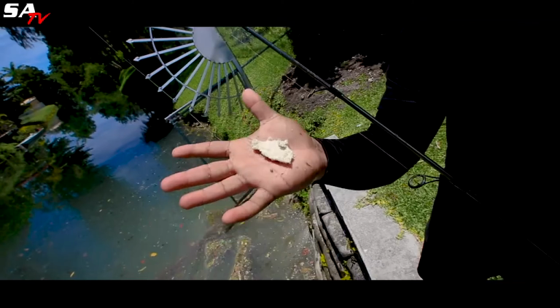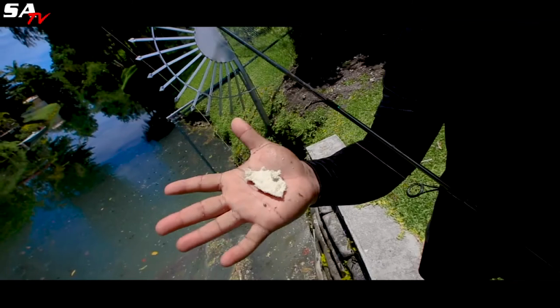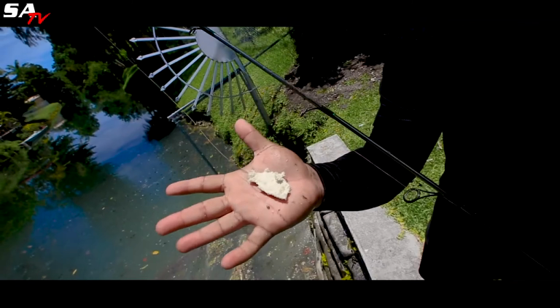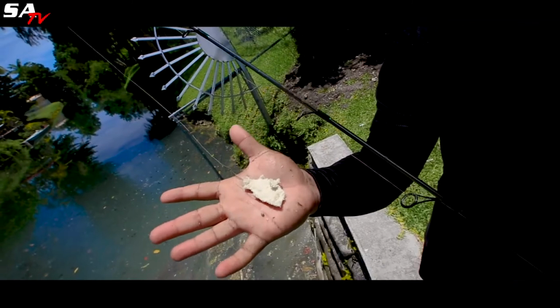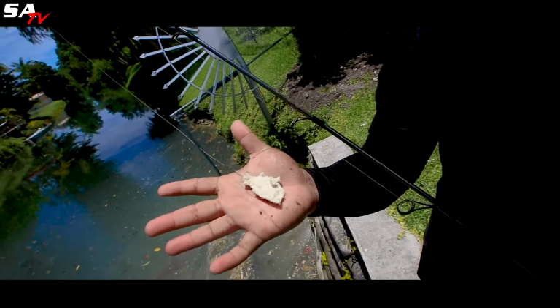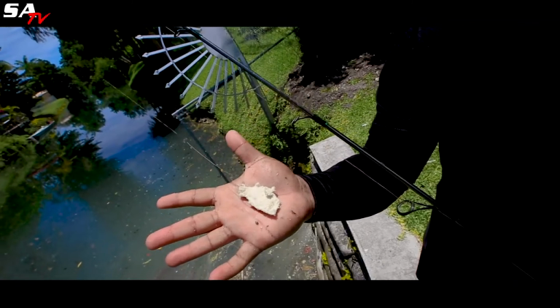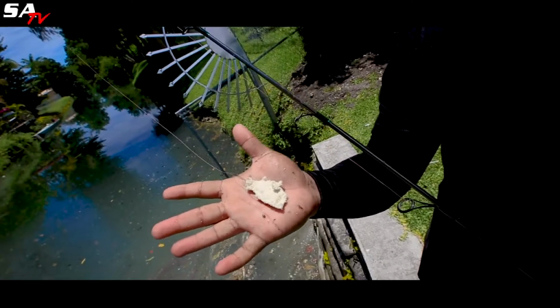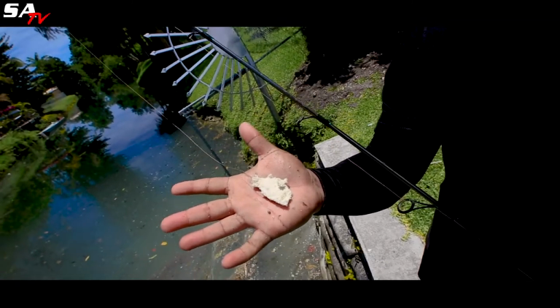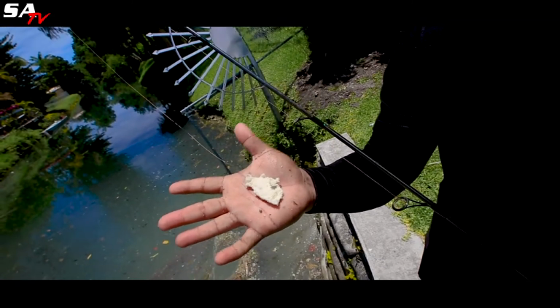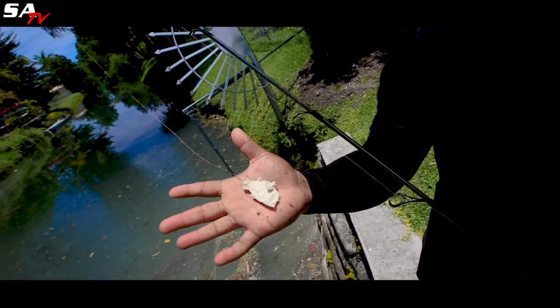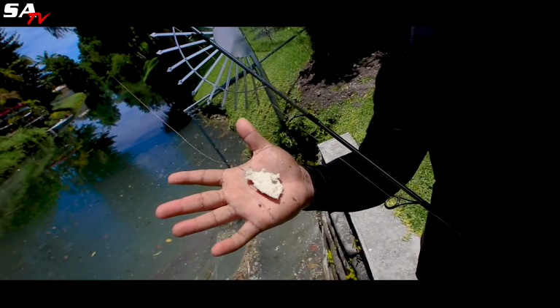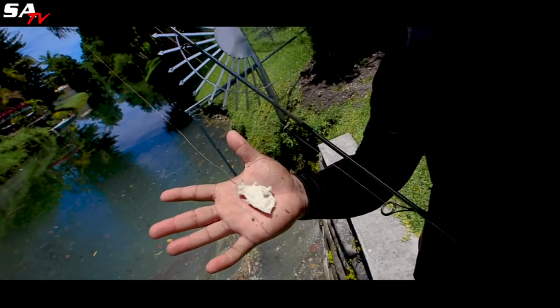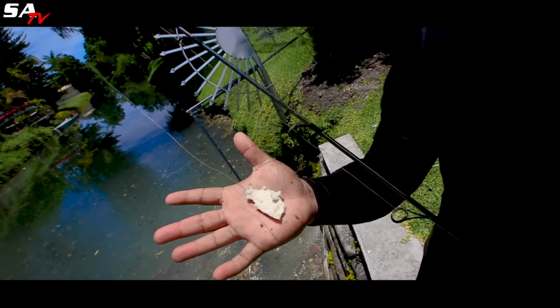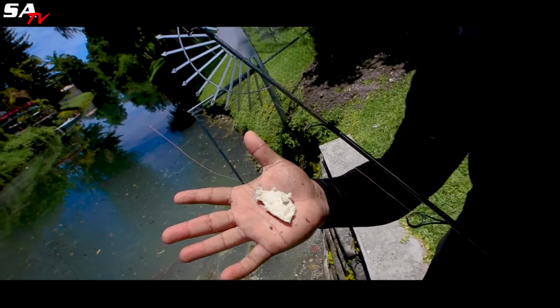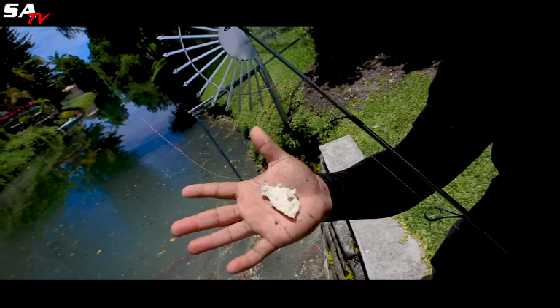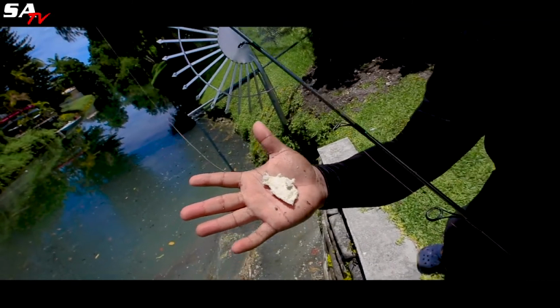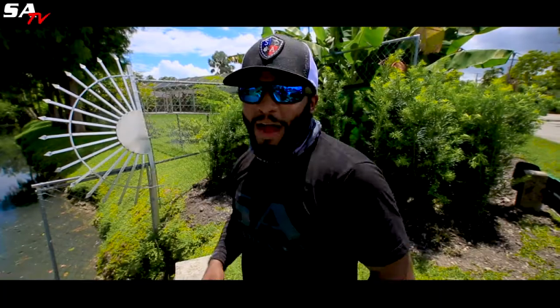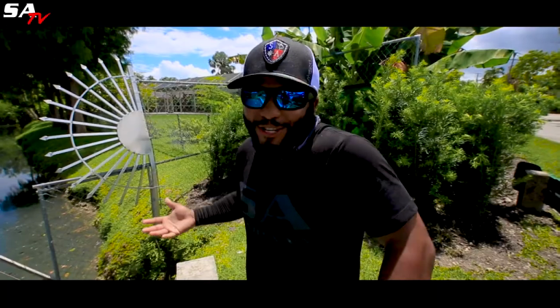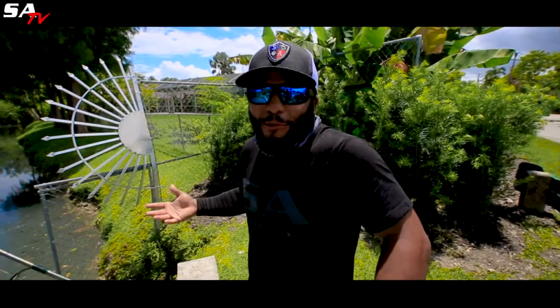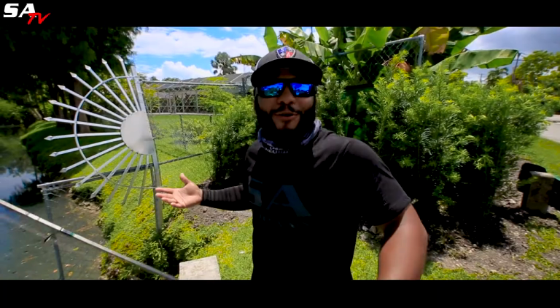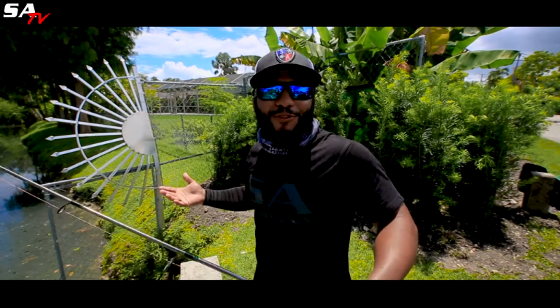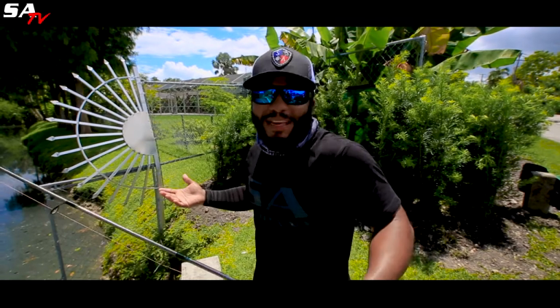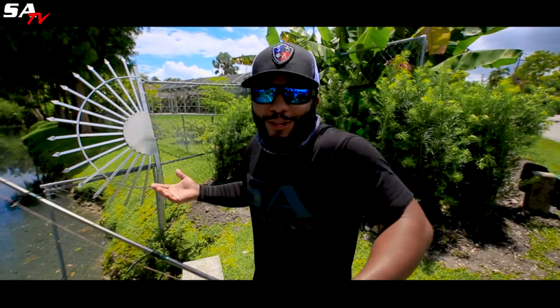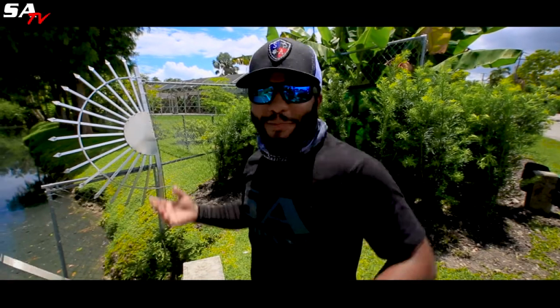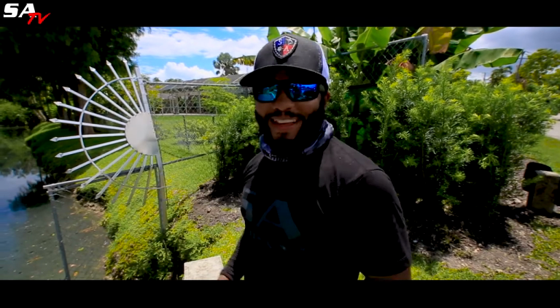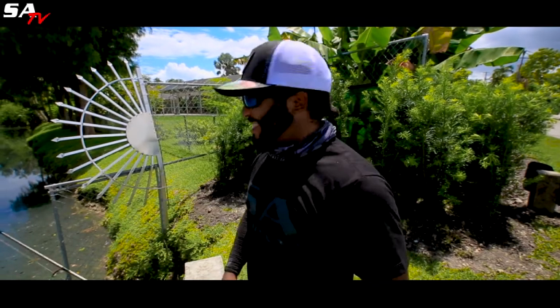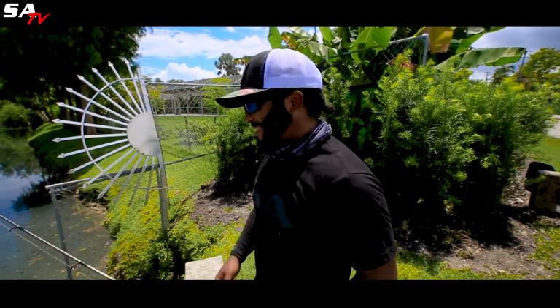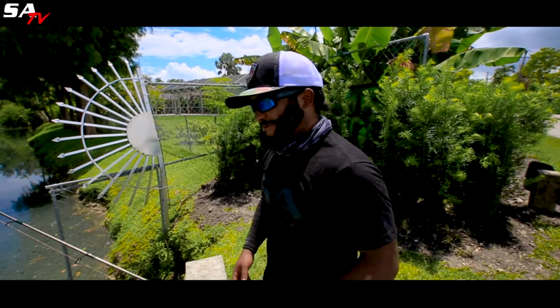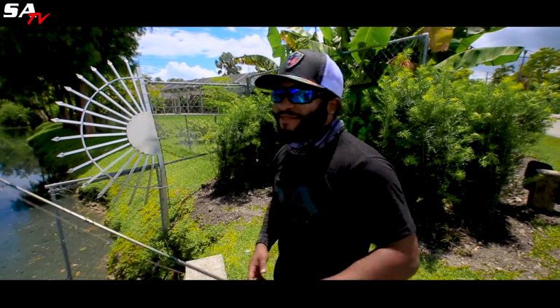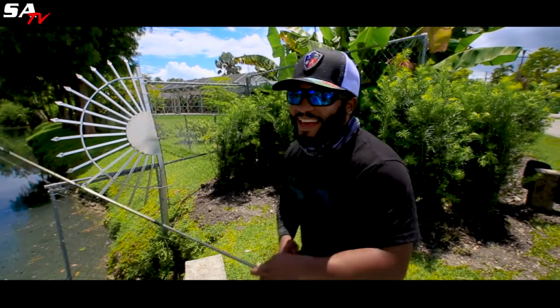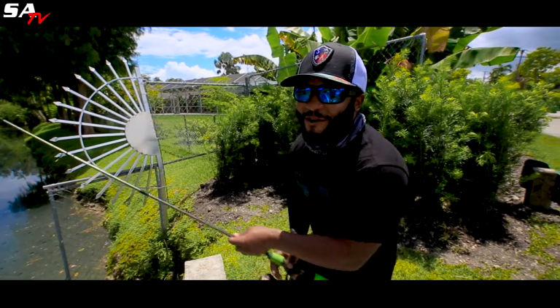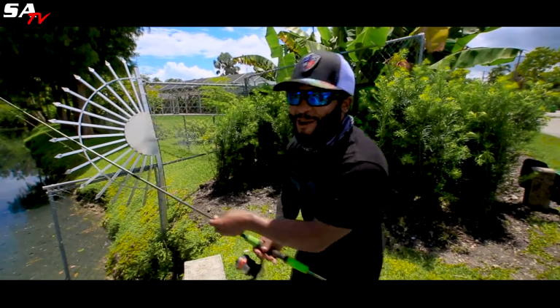This is the easiest way to catch fish right here in your backyard. I just caught my personal best tilapia like this, so it works.